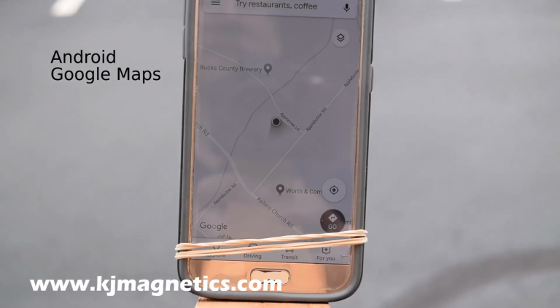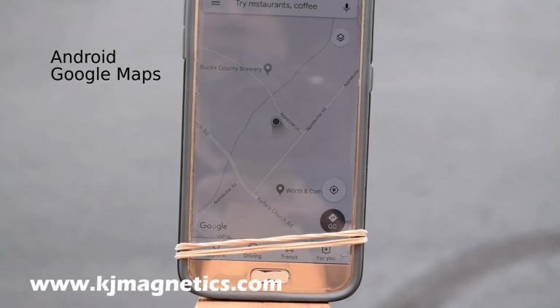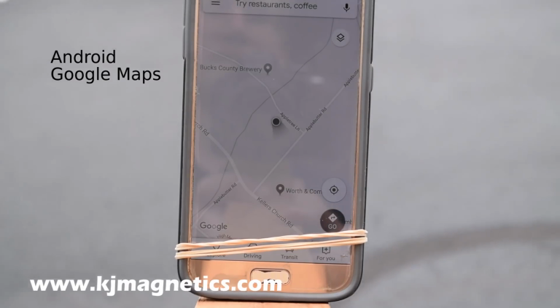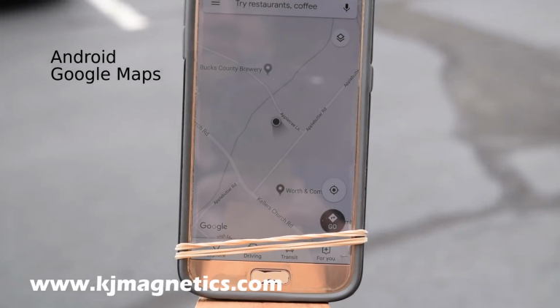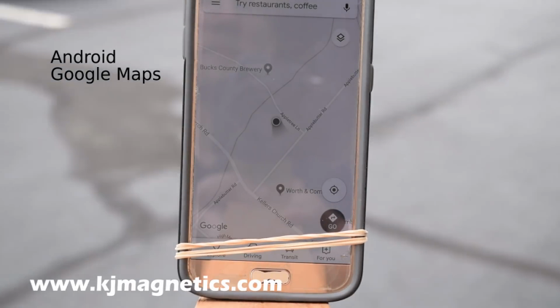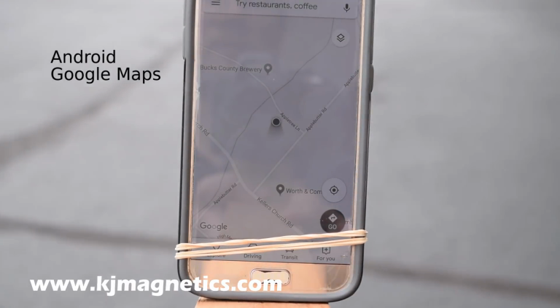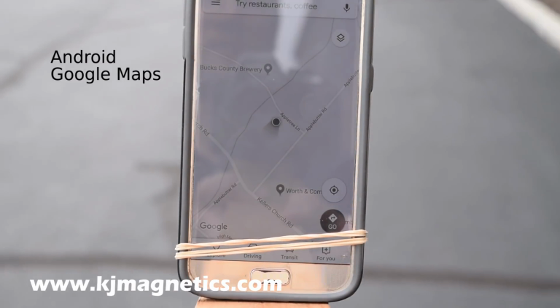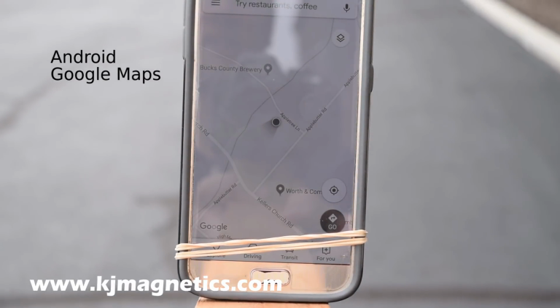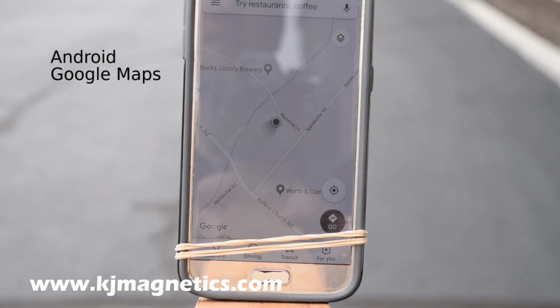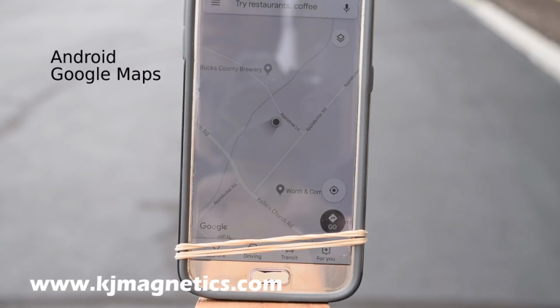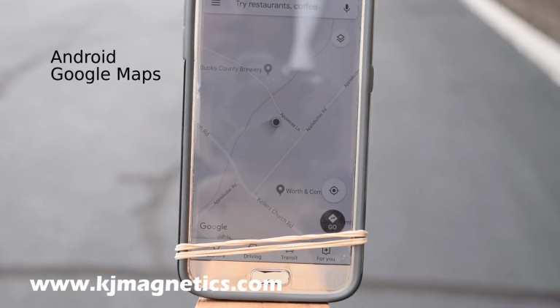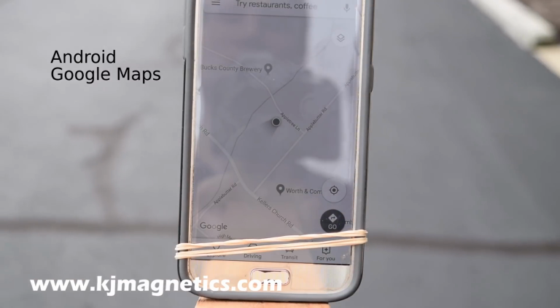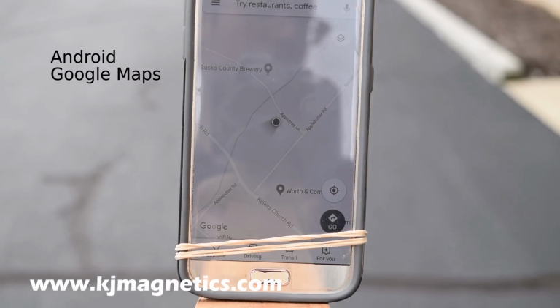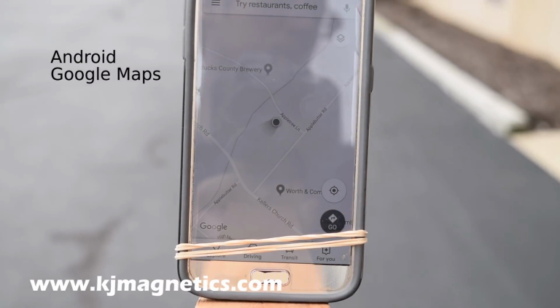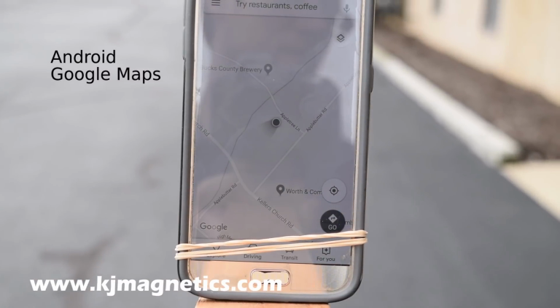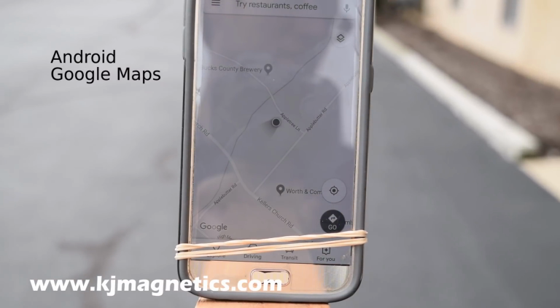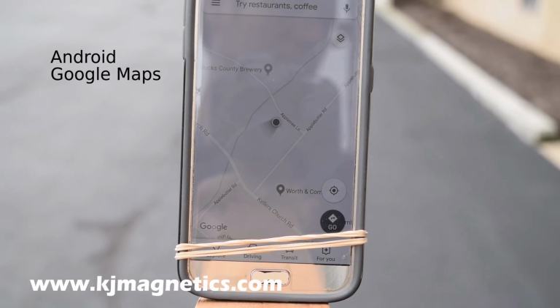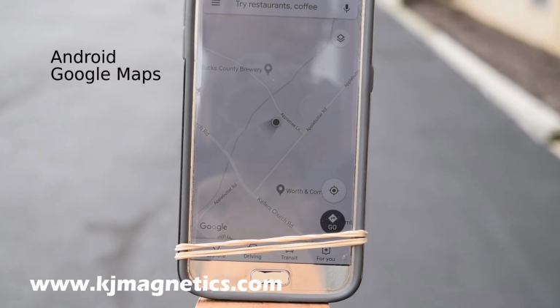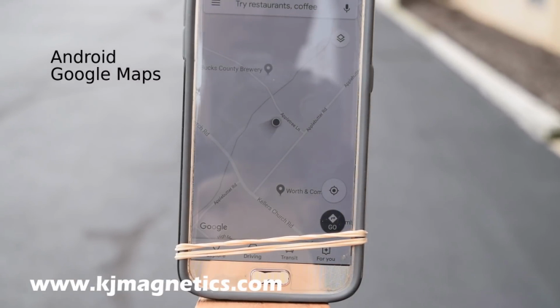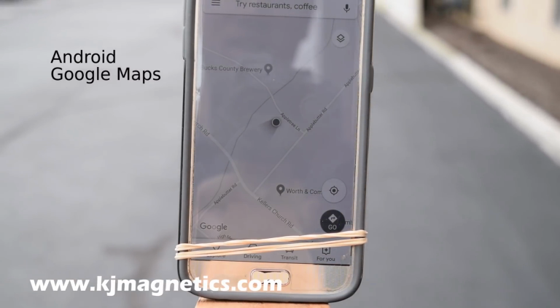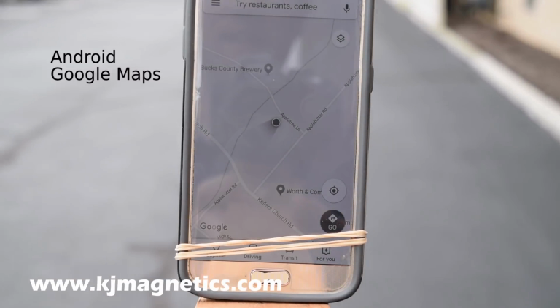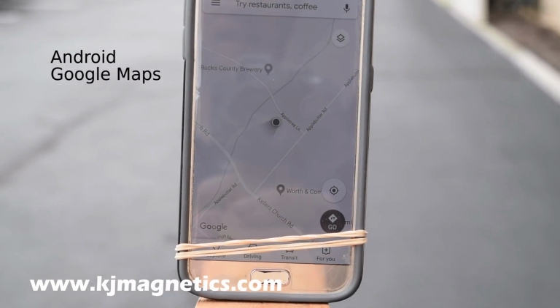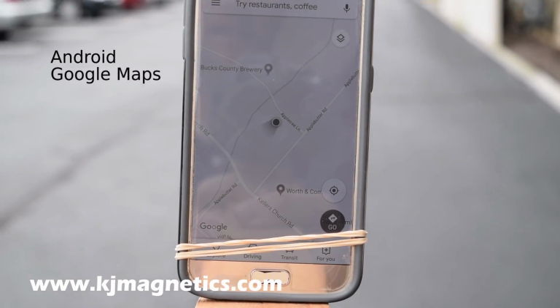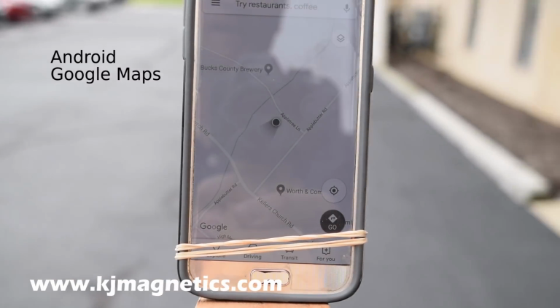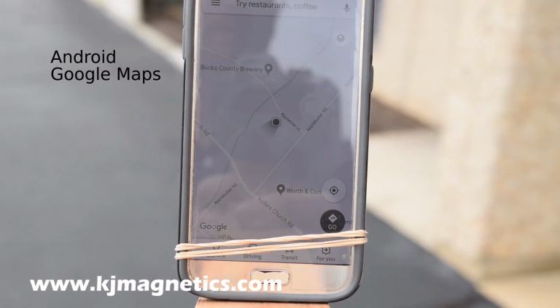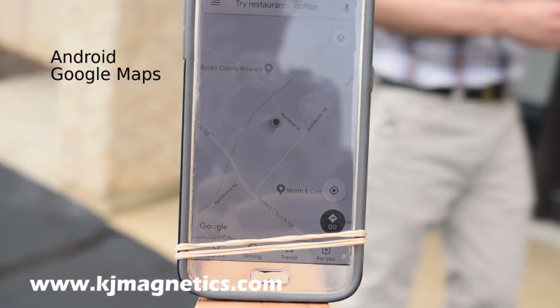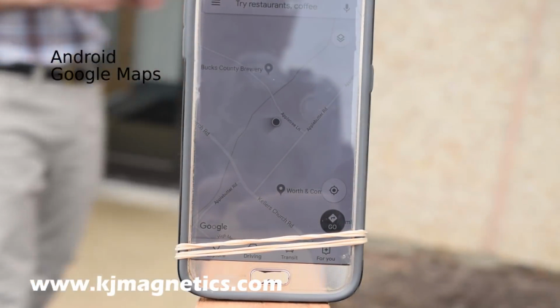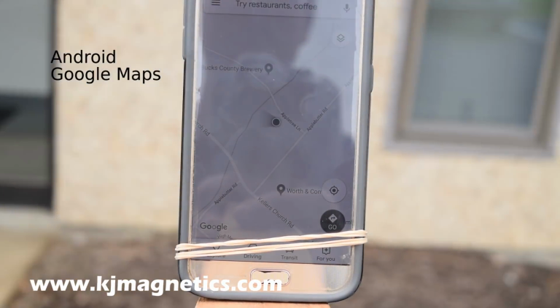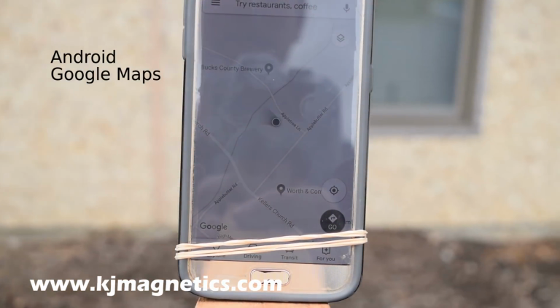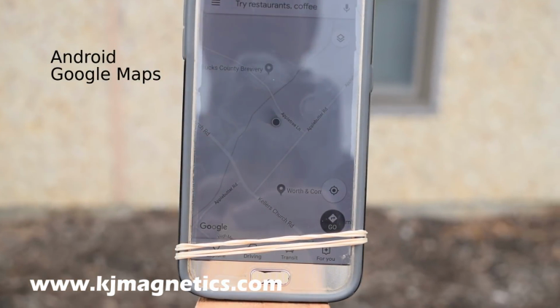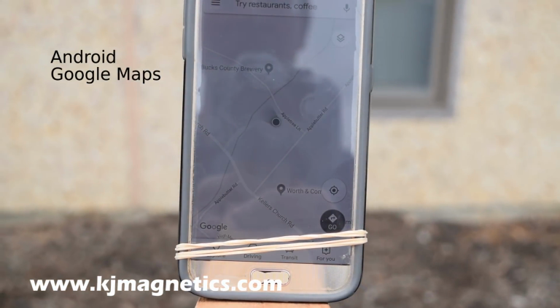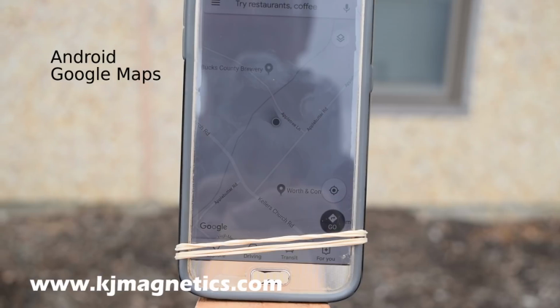Google Maps running on Android has a few minor differences, but exhibits similar overall functionality. It acts kind of the same way, and it looks like it's staying pretty calibrated.